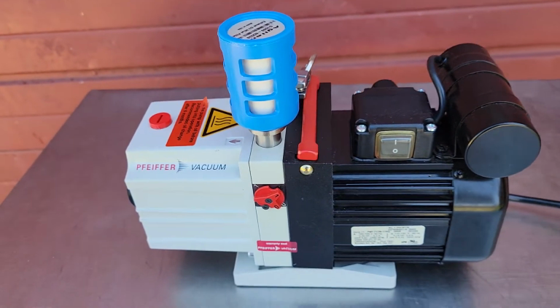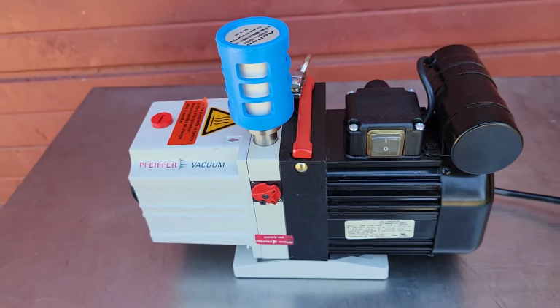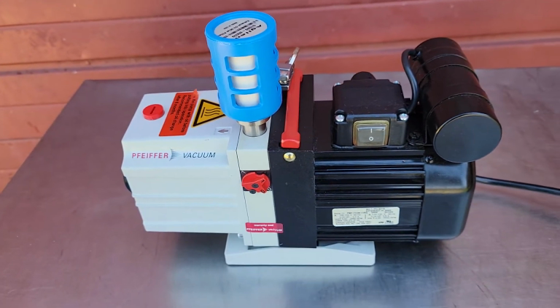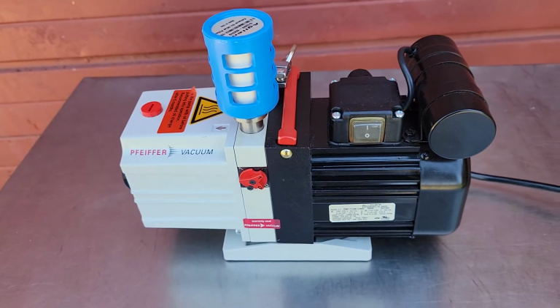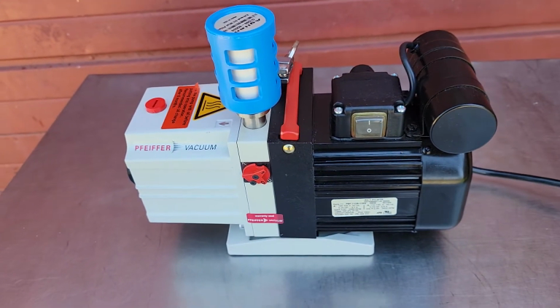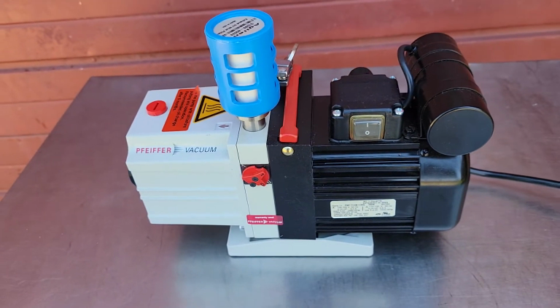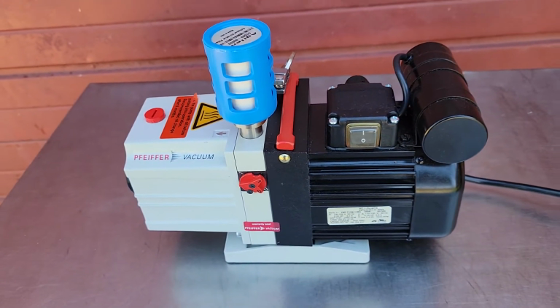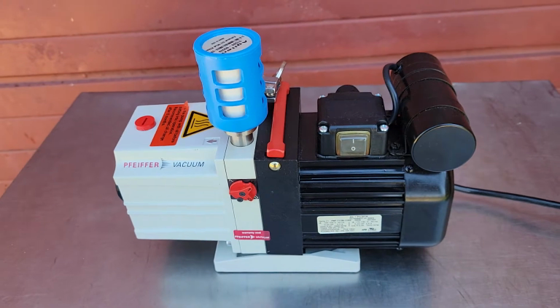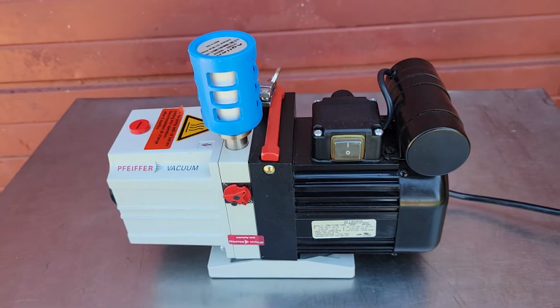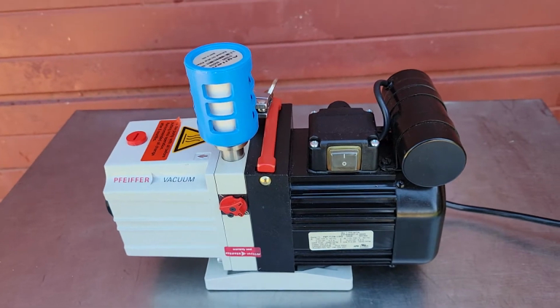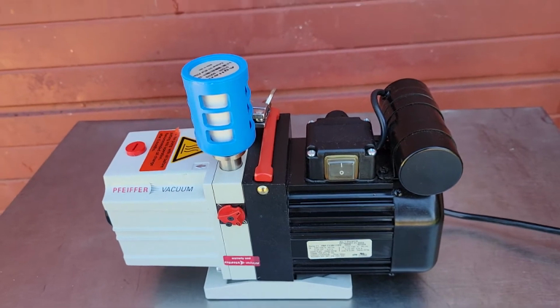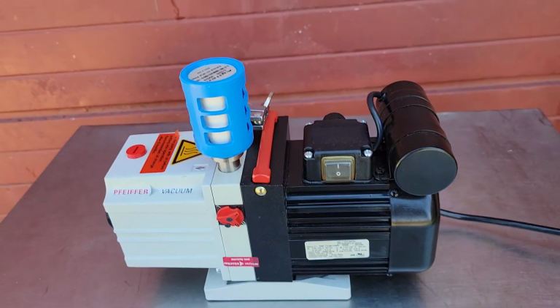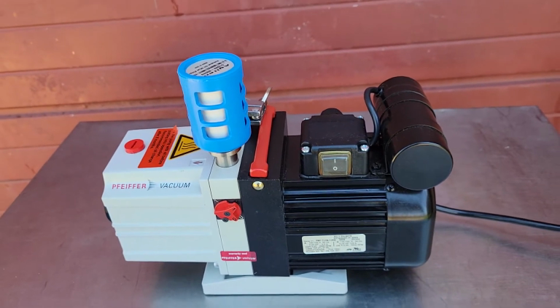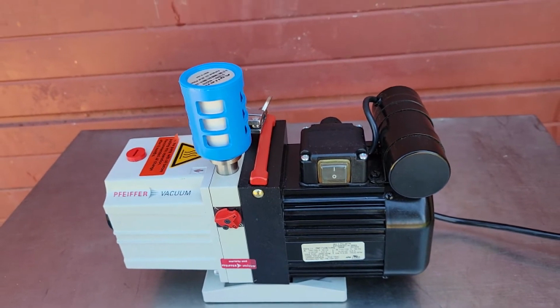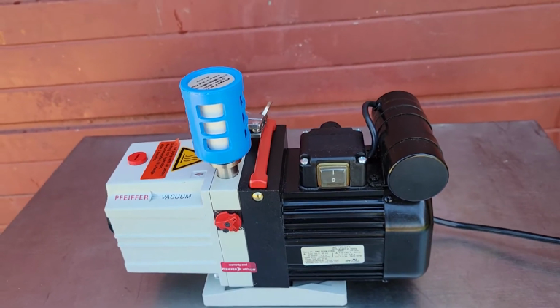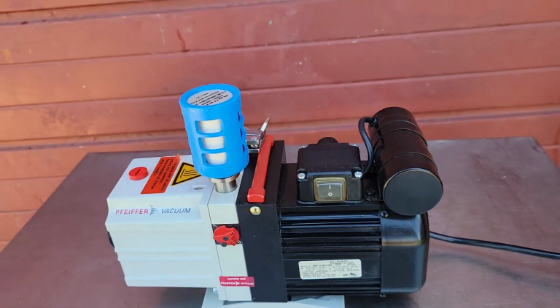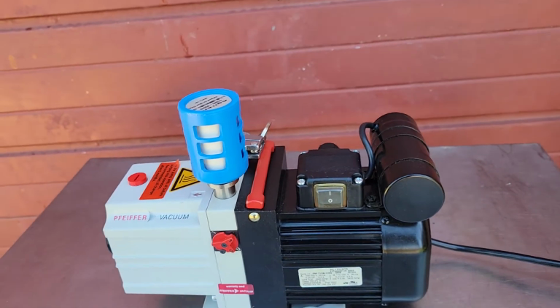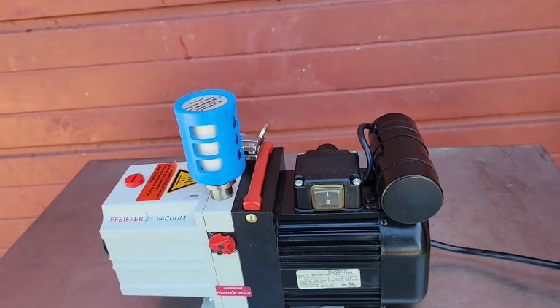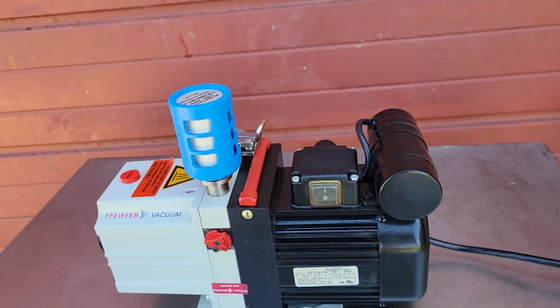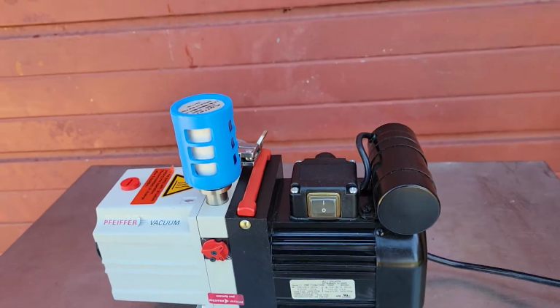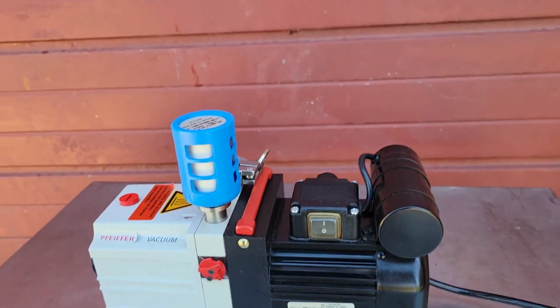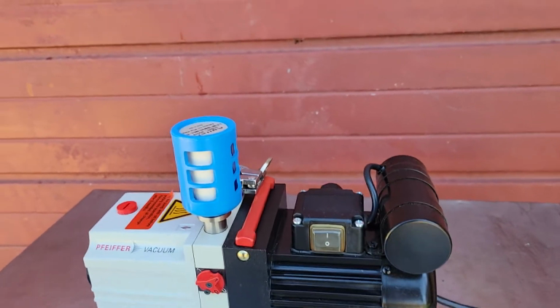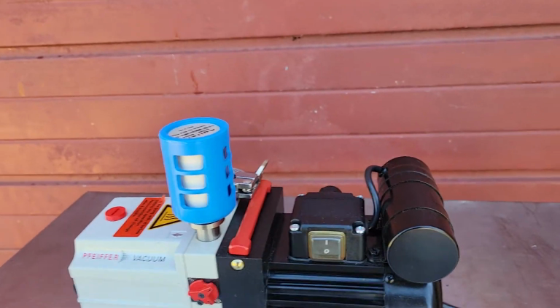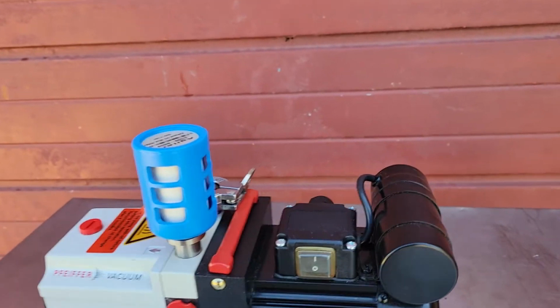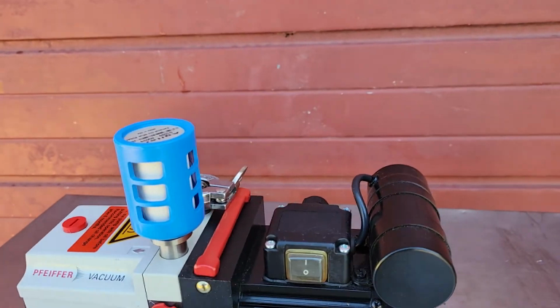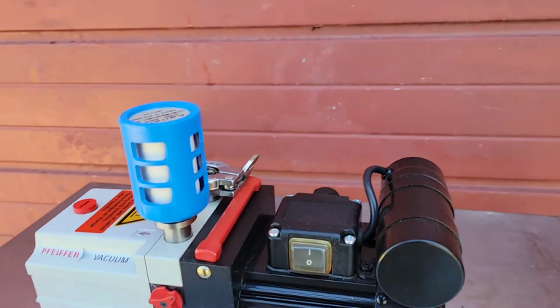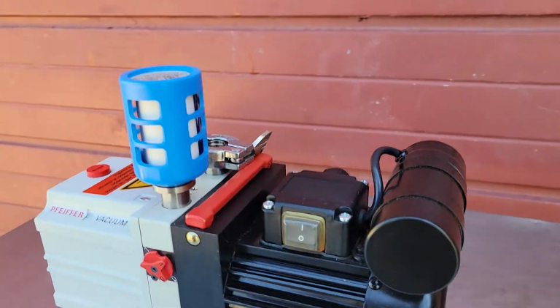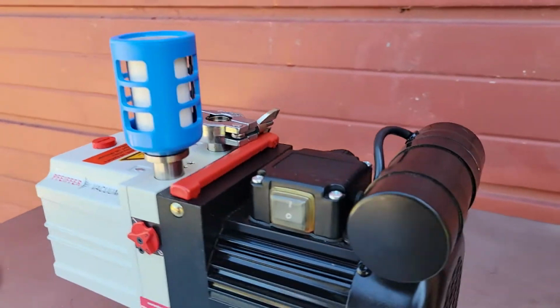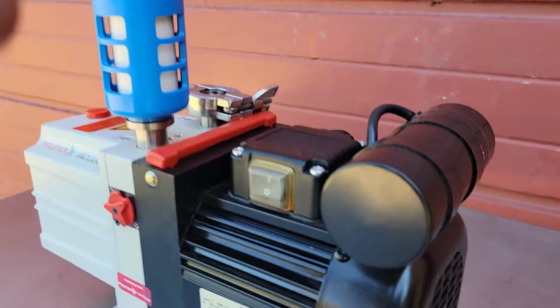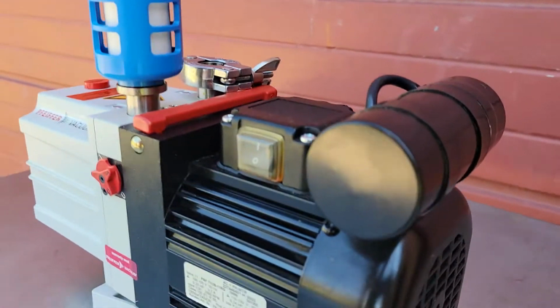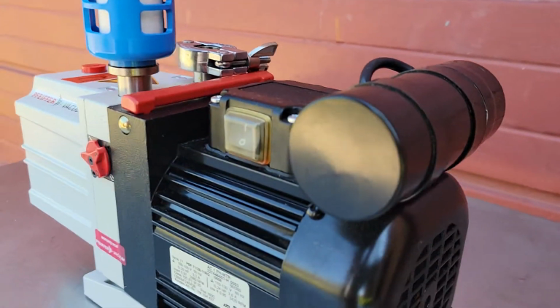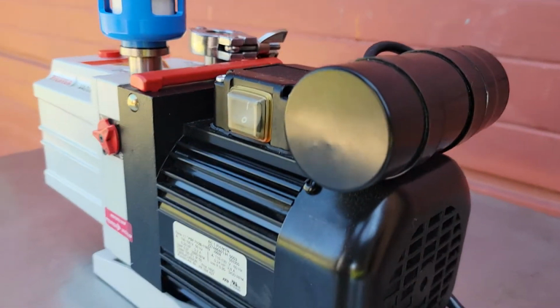Get it while it lasts — beautiful pump. Thank you.